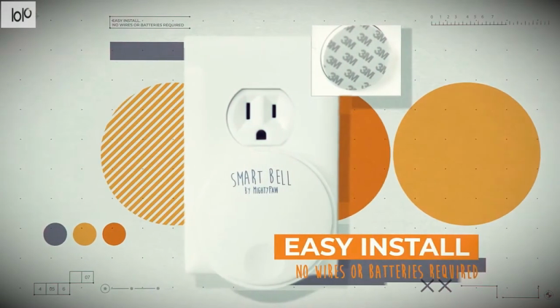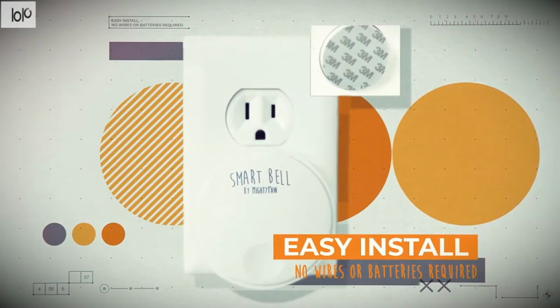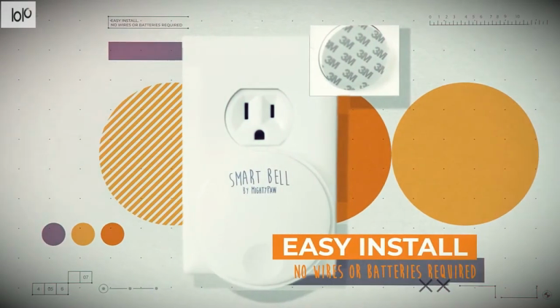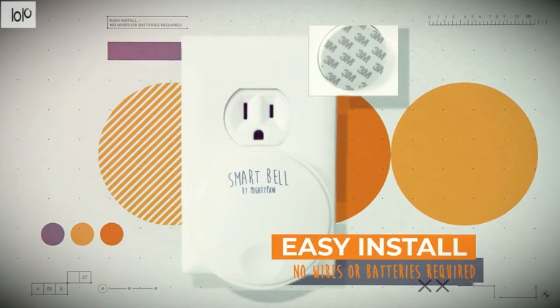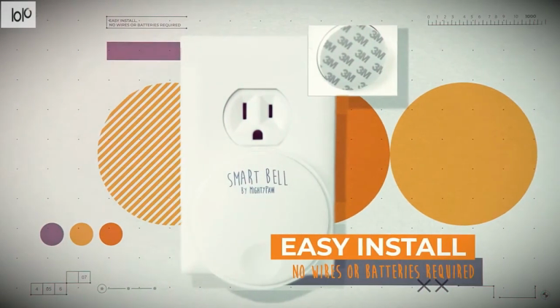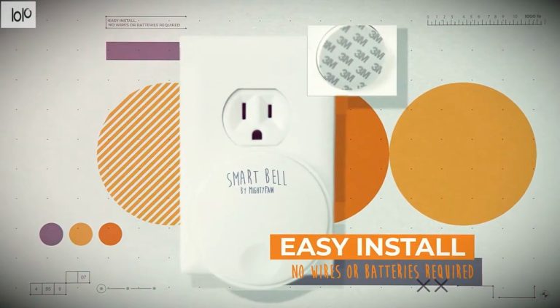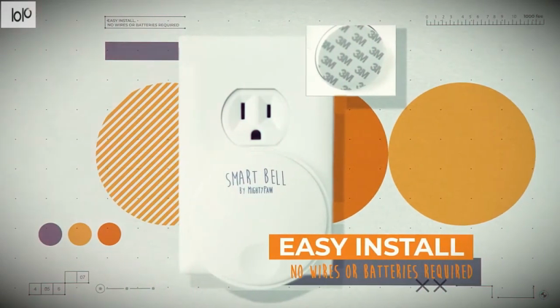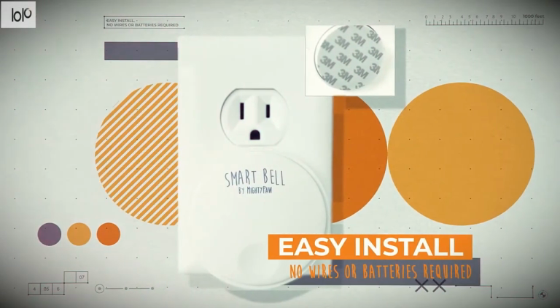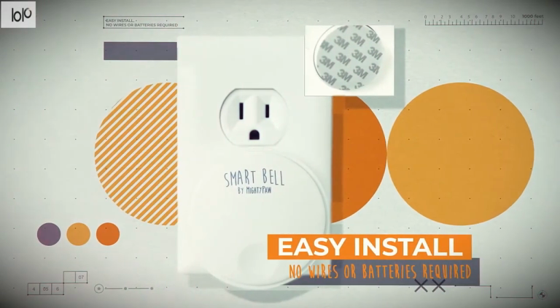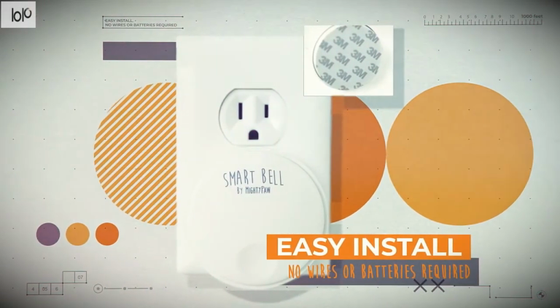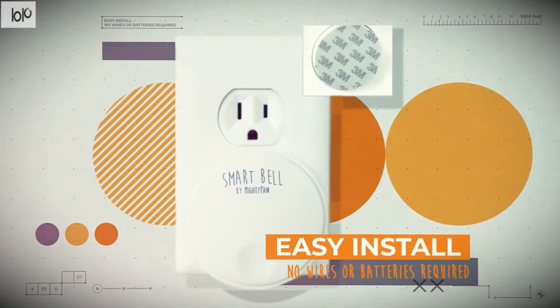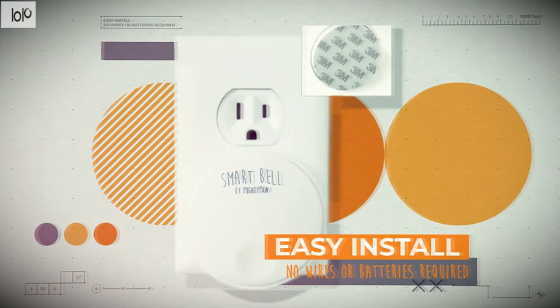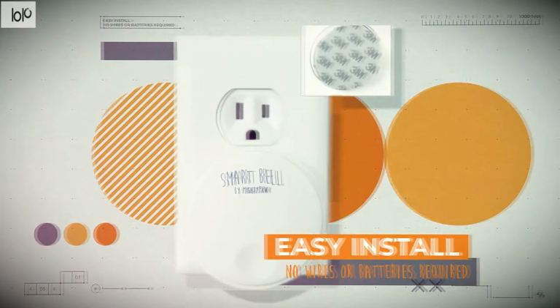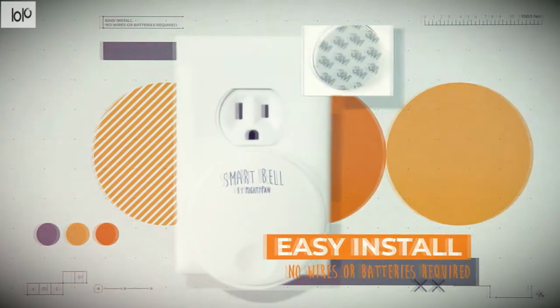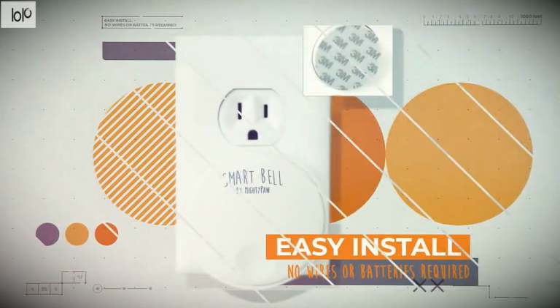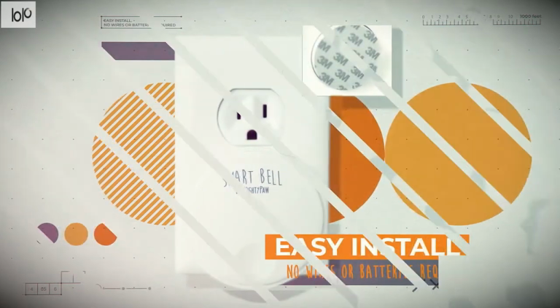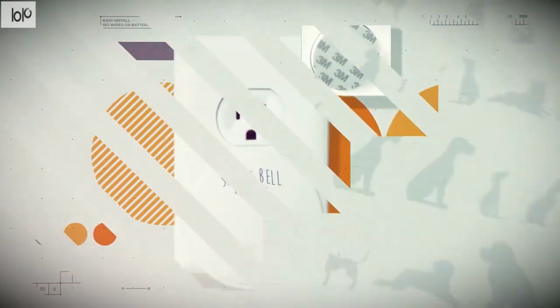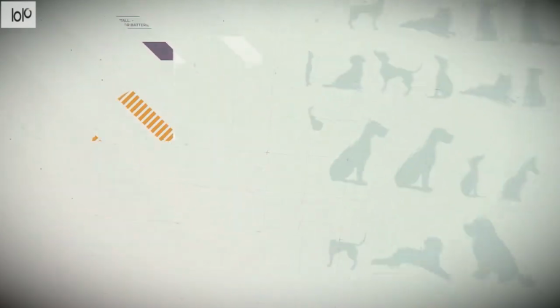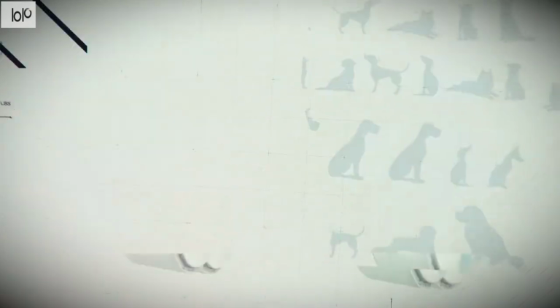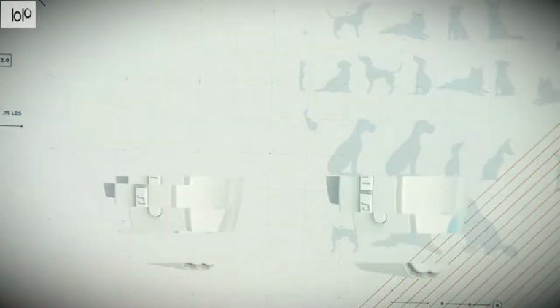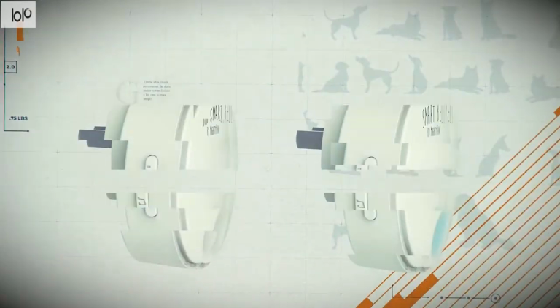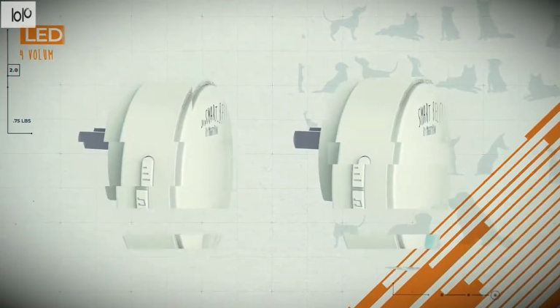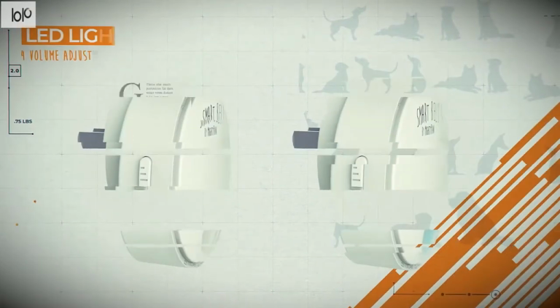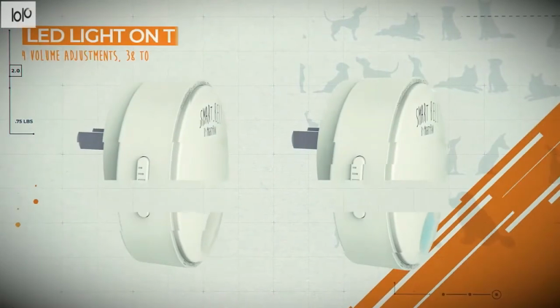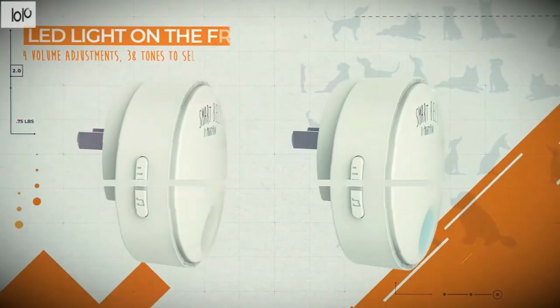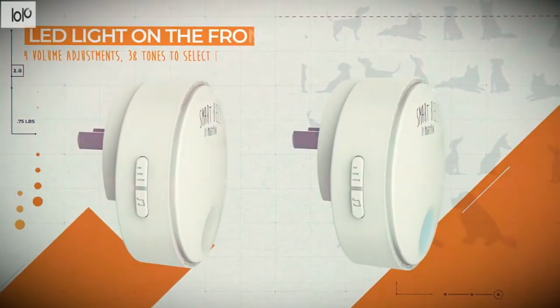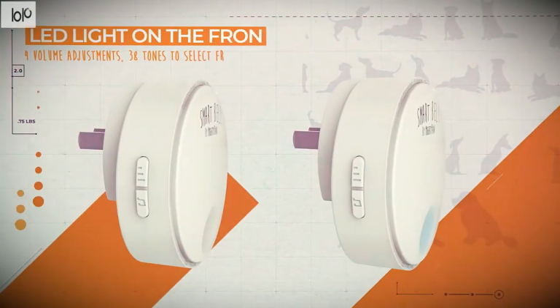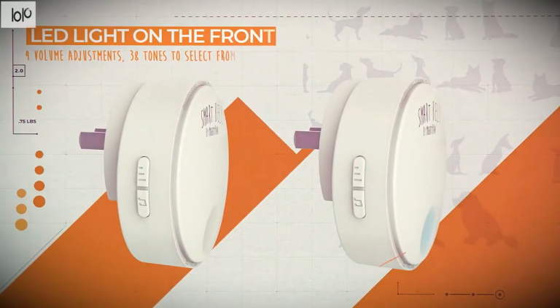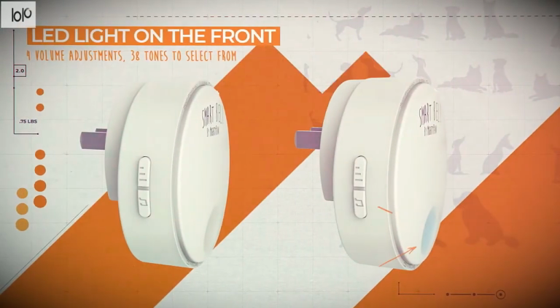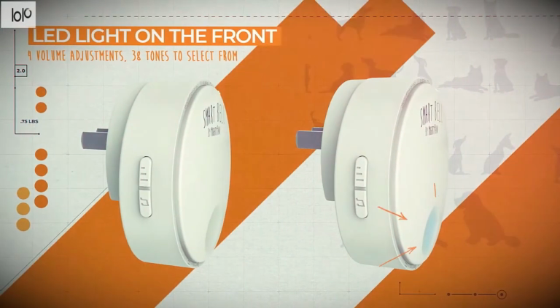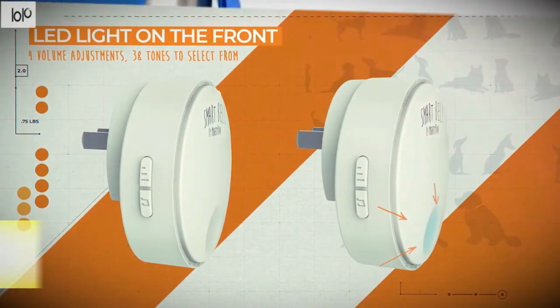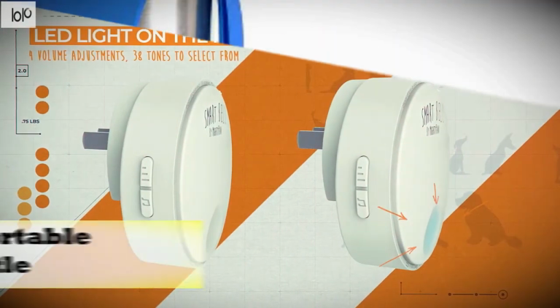Finally, the Smart Bell is water-resistant, making it suitable for both indoor and outdoor use.